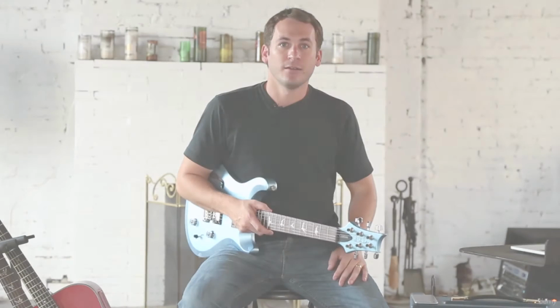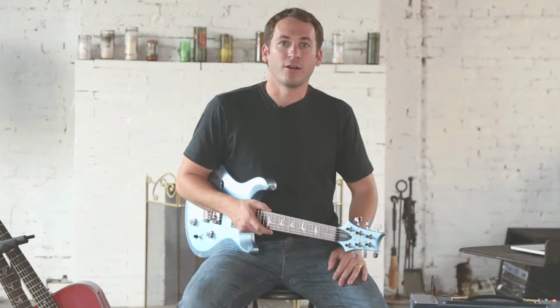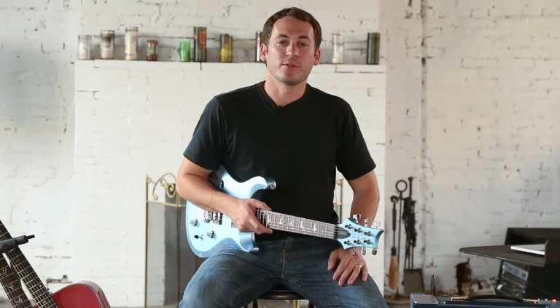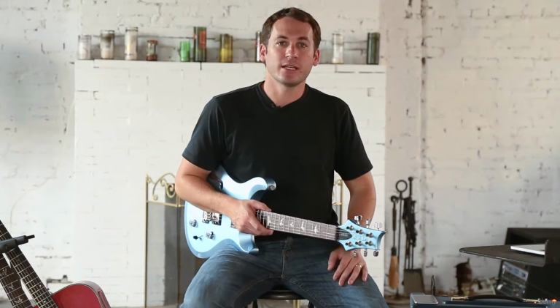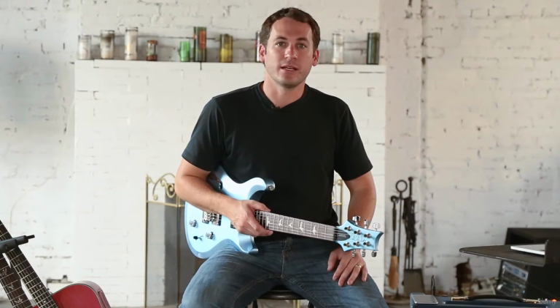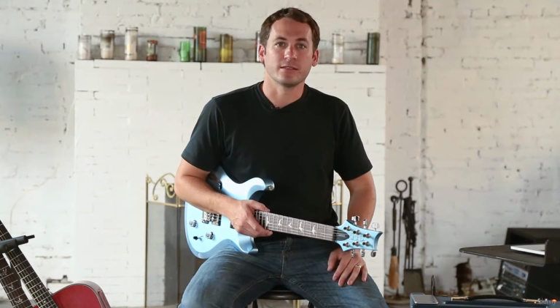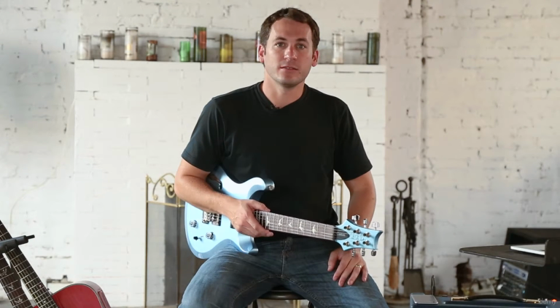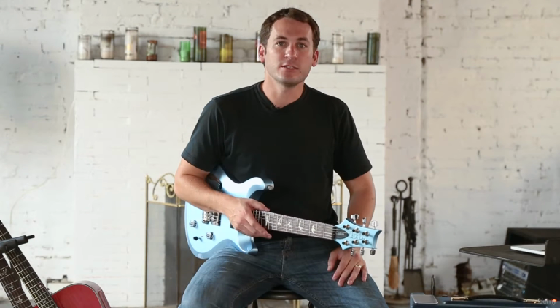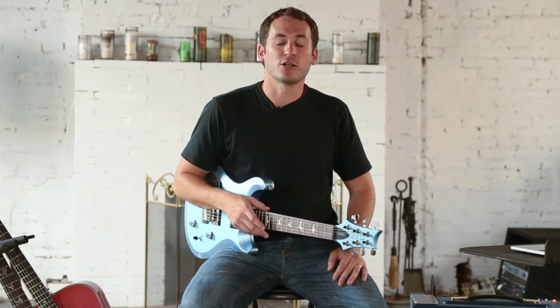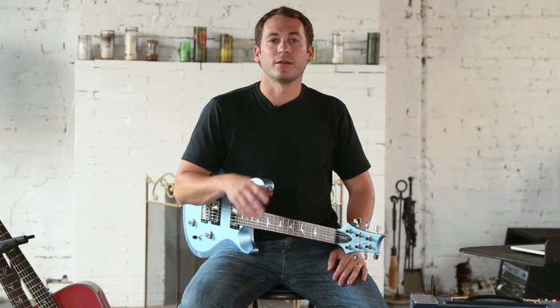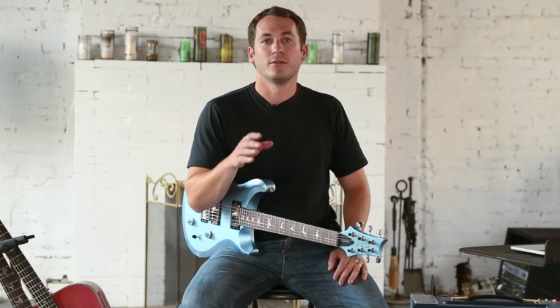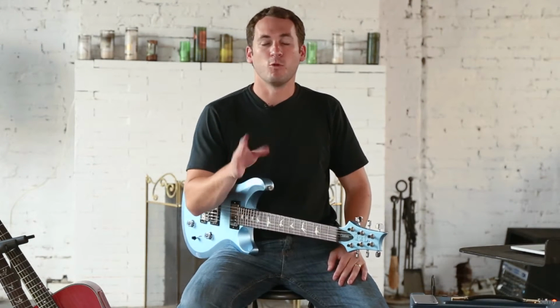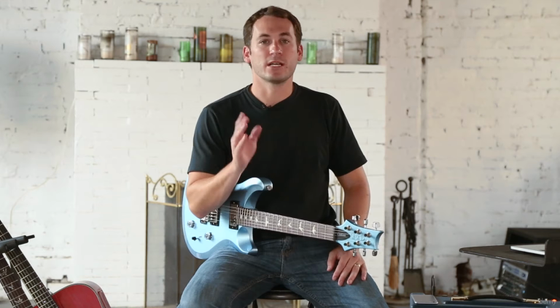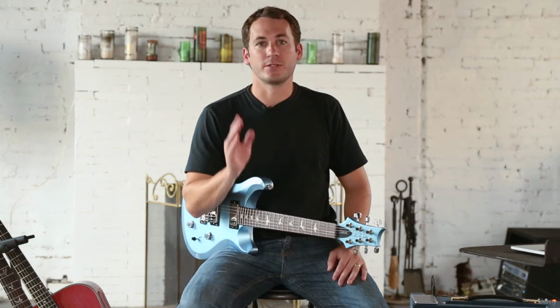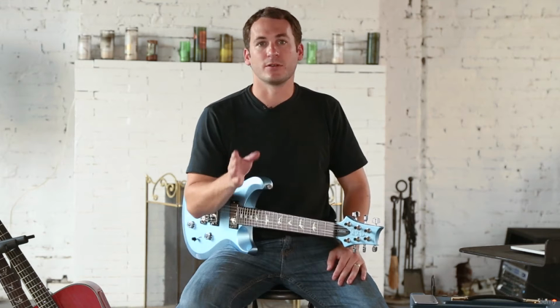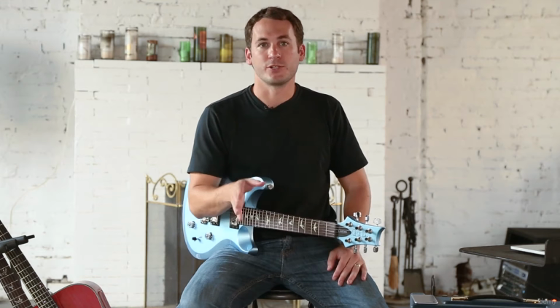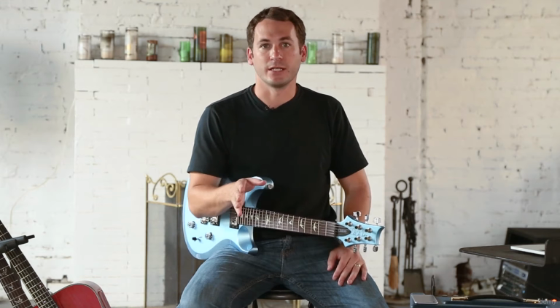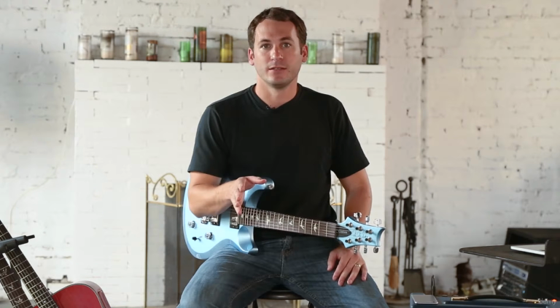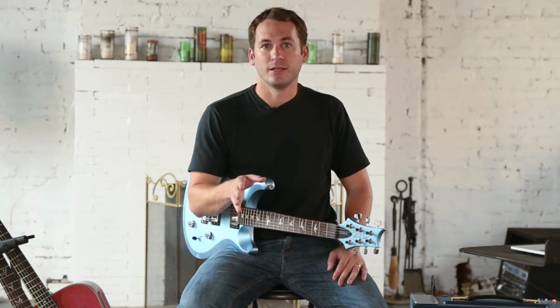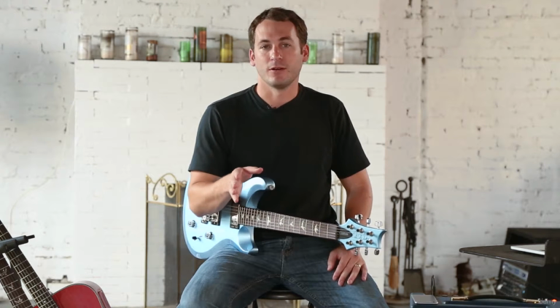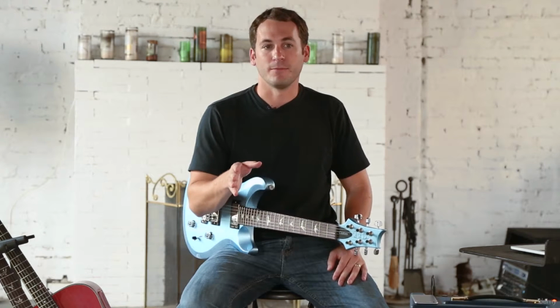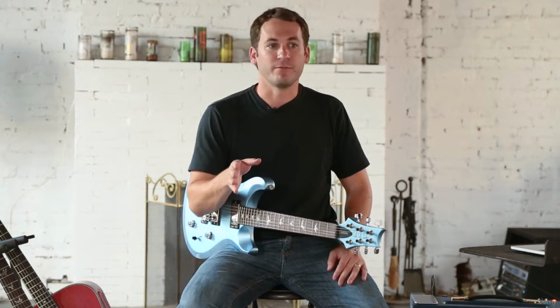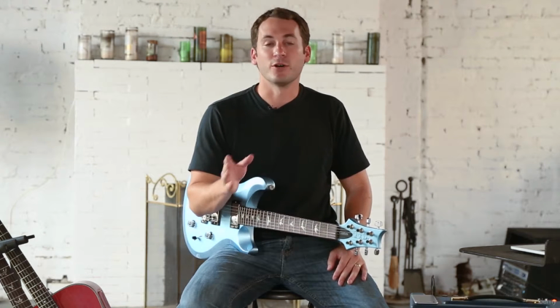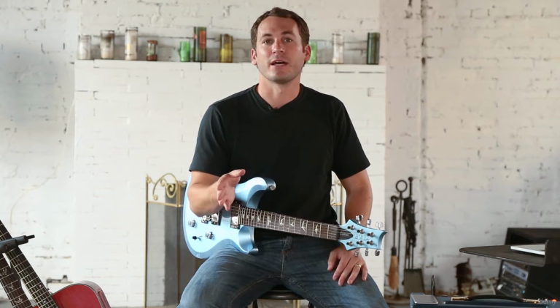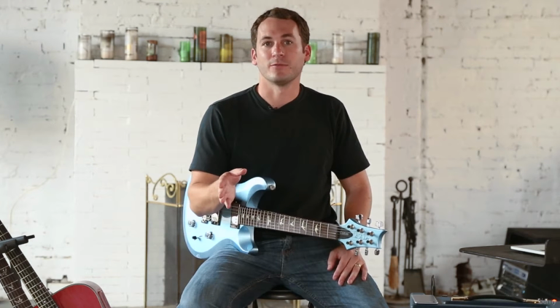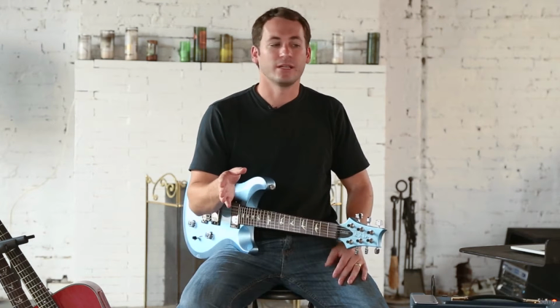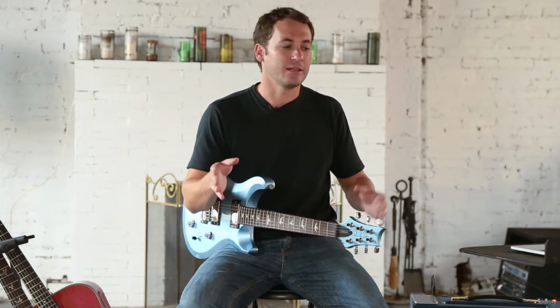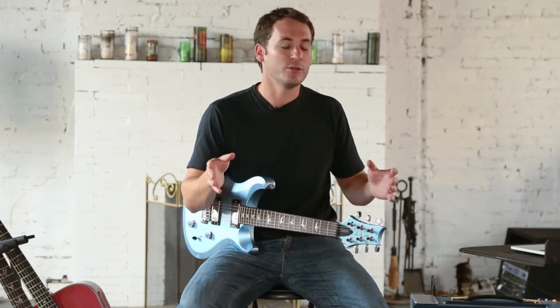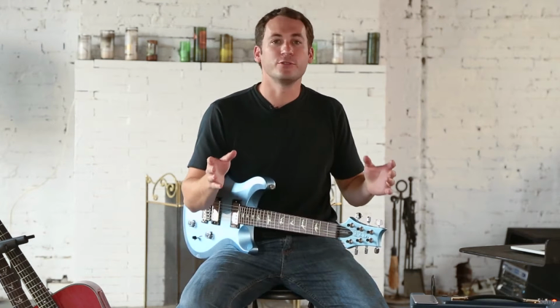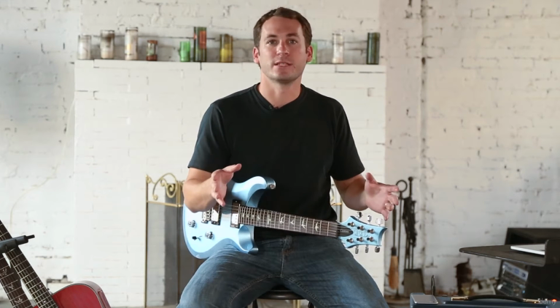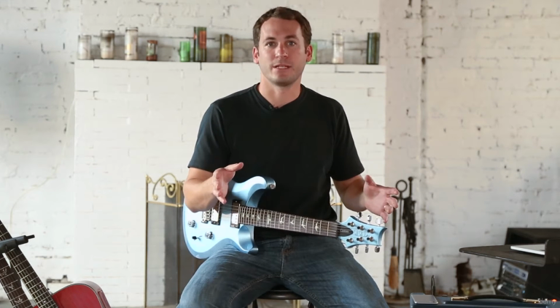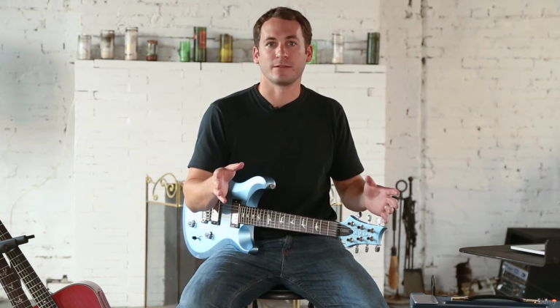All right, for the second lesson, let's talk about what type of guitar you should get if you don't have one and what you should use as a beginner.